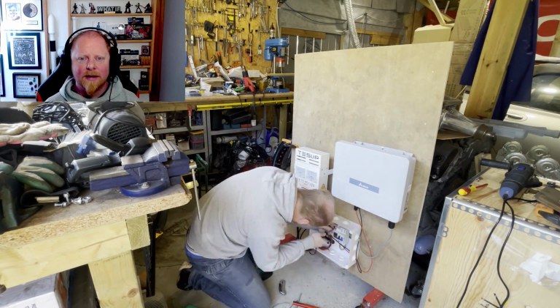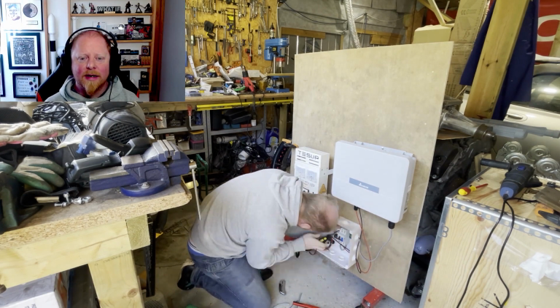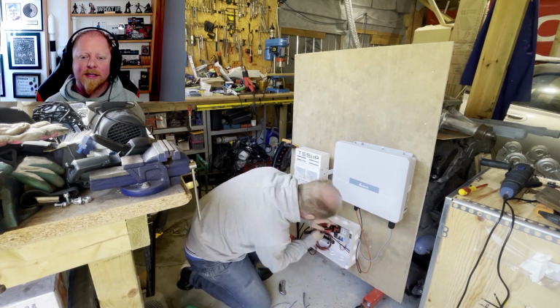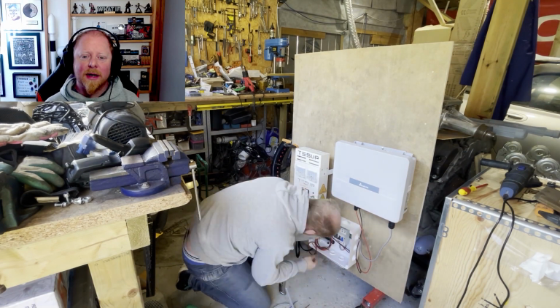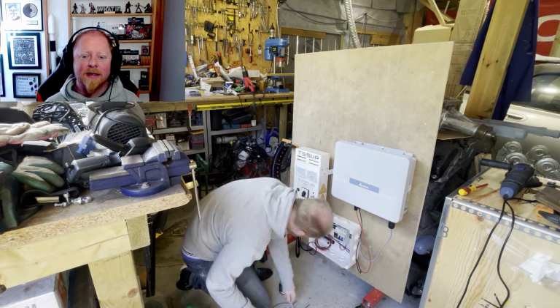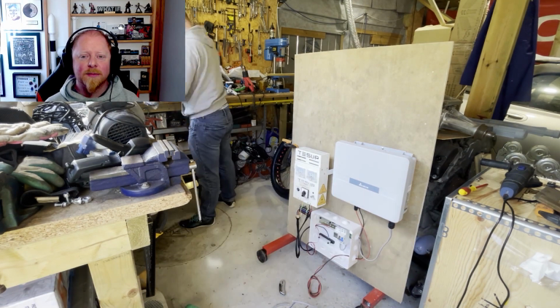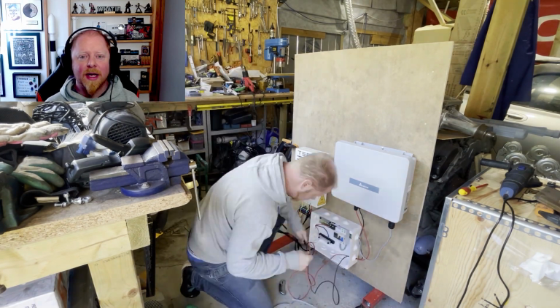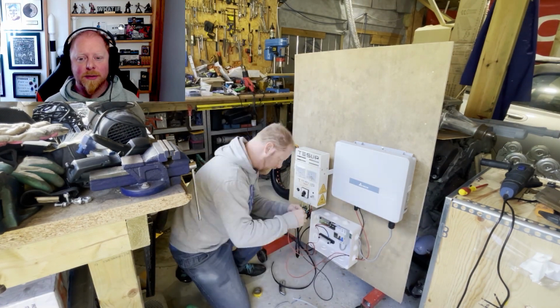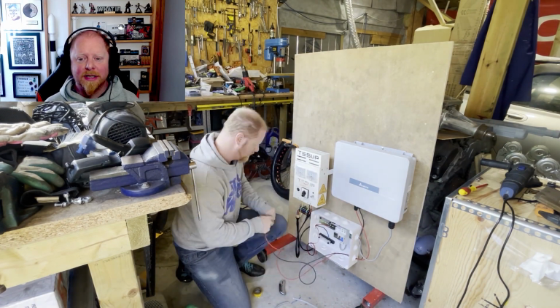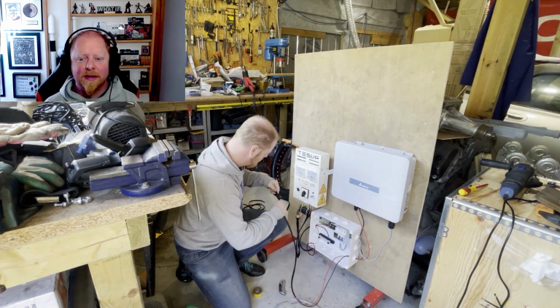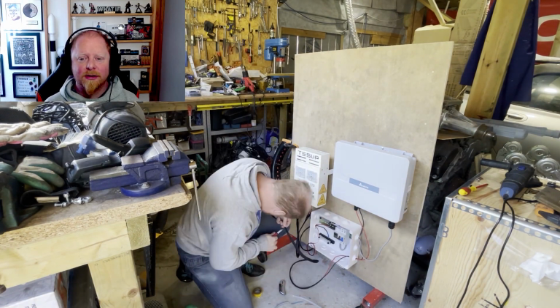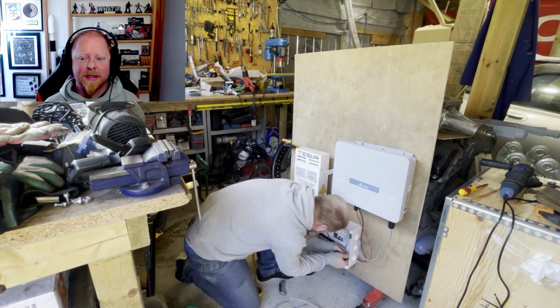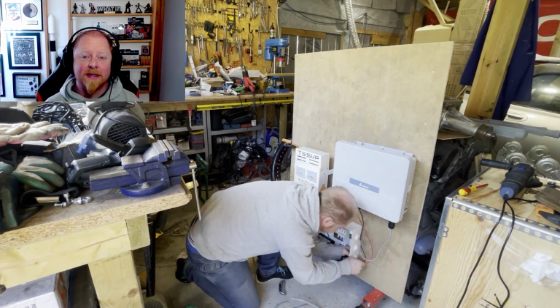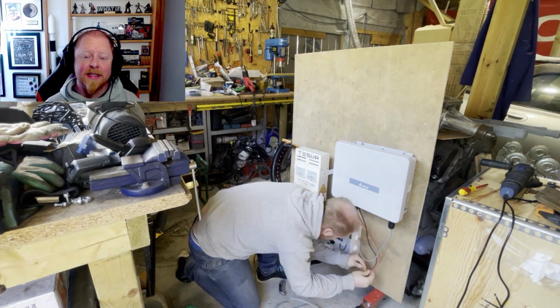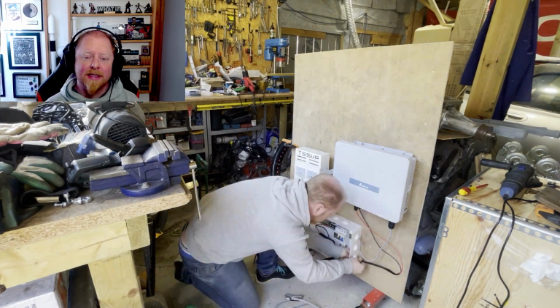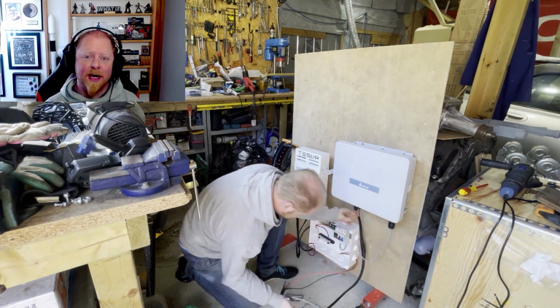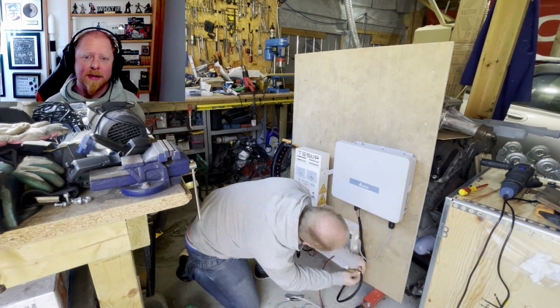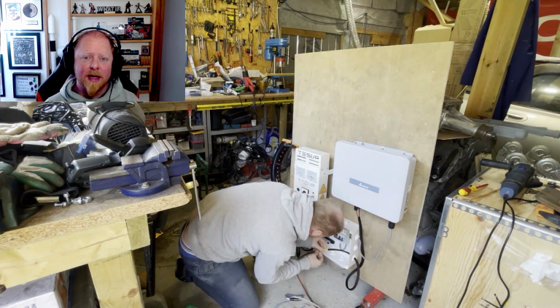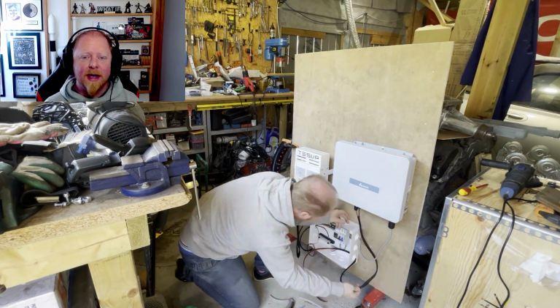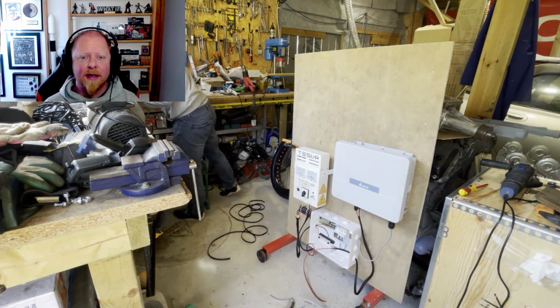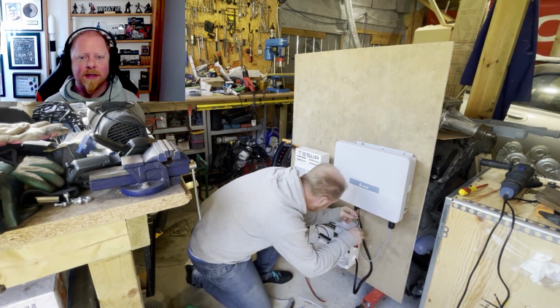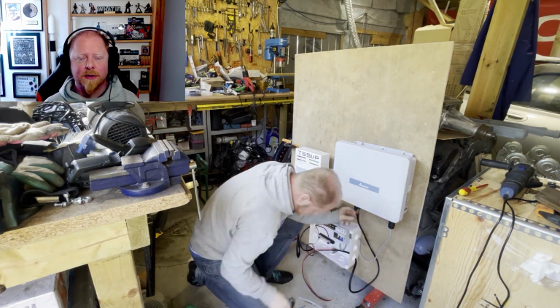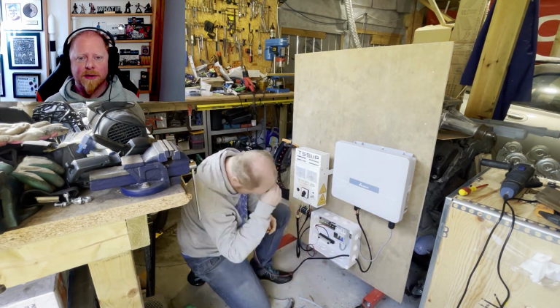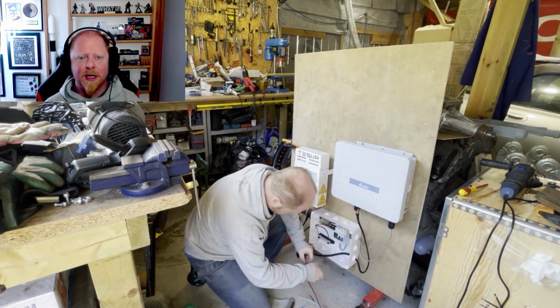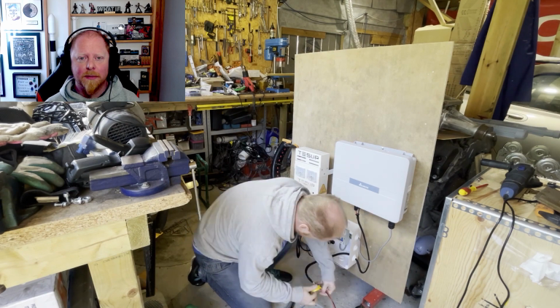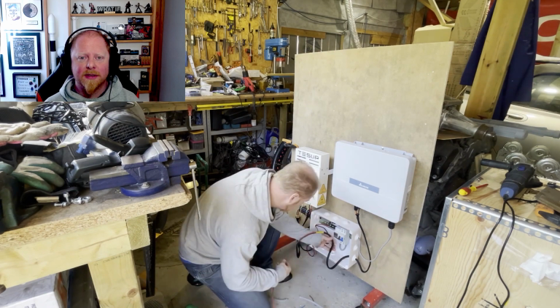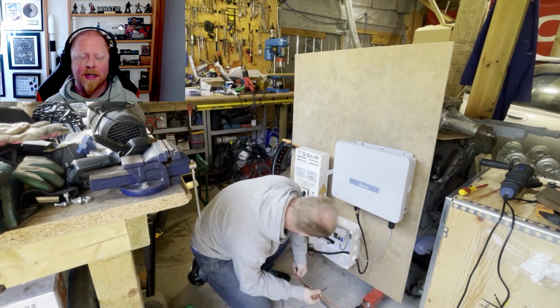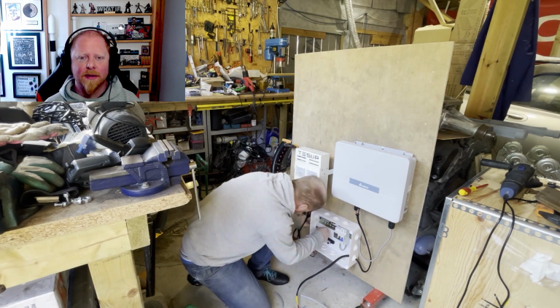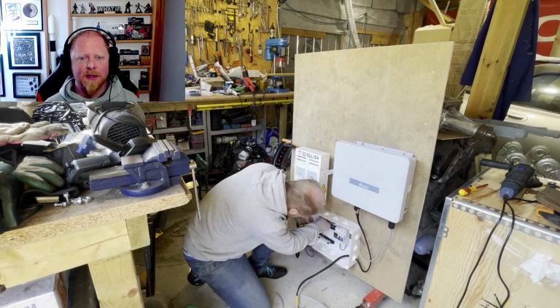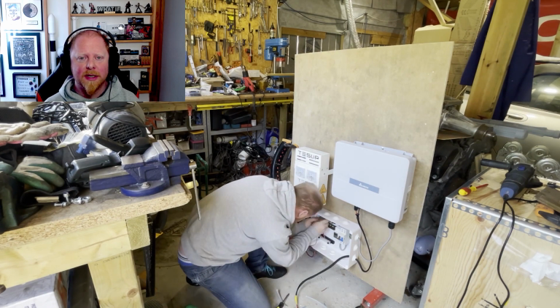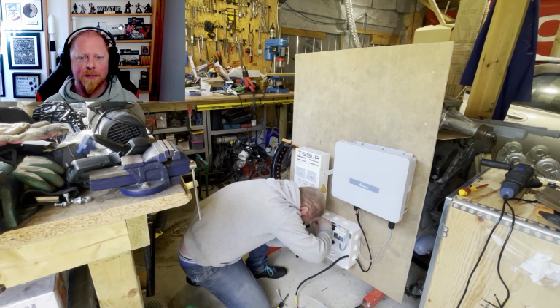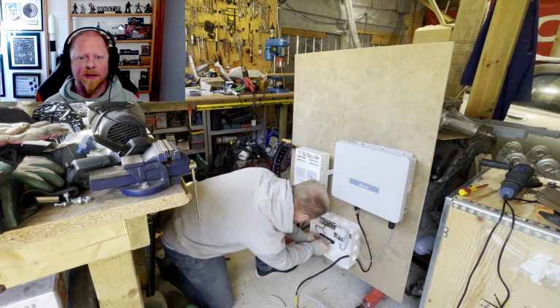Next I'm adding some cable sheath to protect the DC cables and soldering on some terminals to connect them to the bus bars.